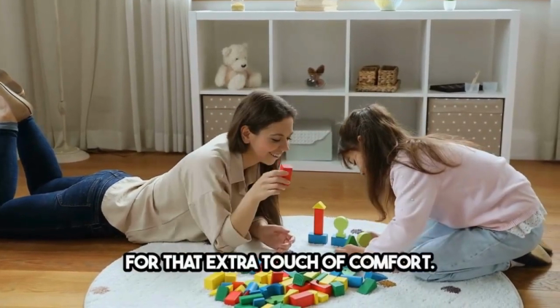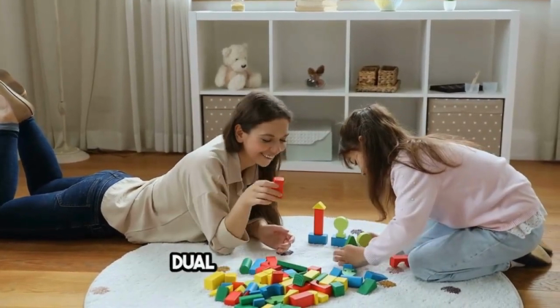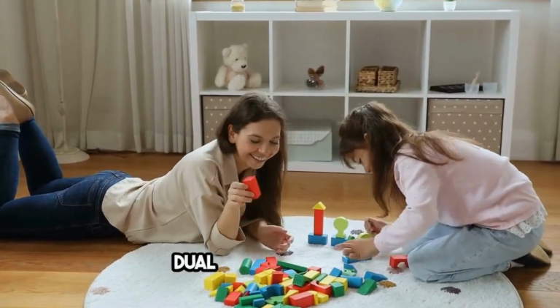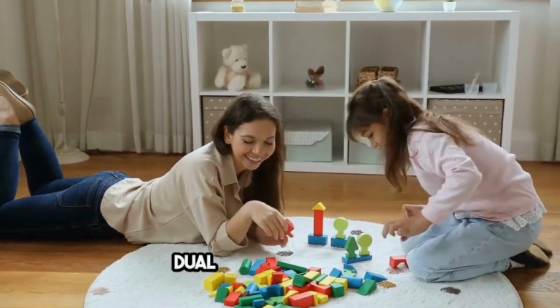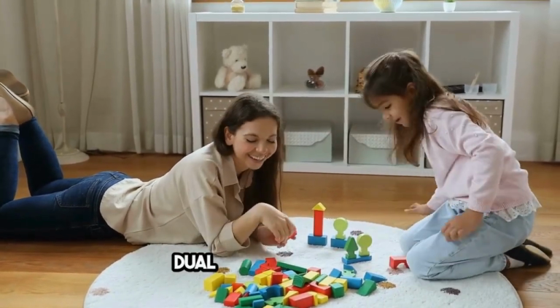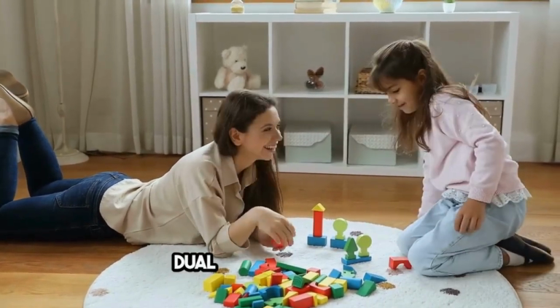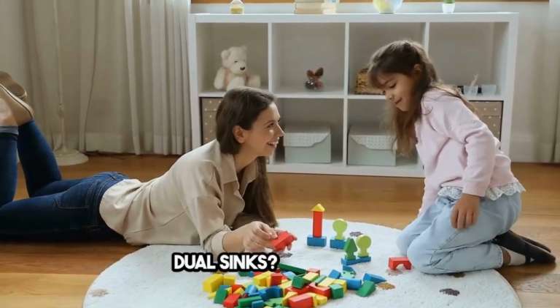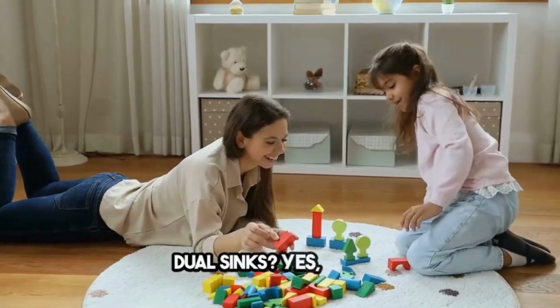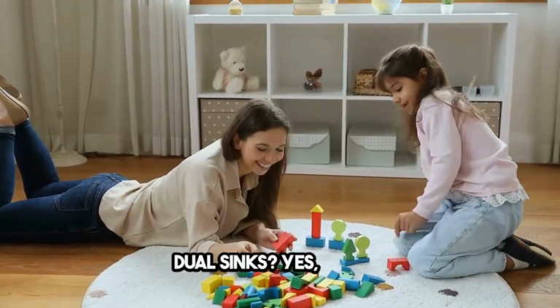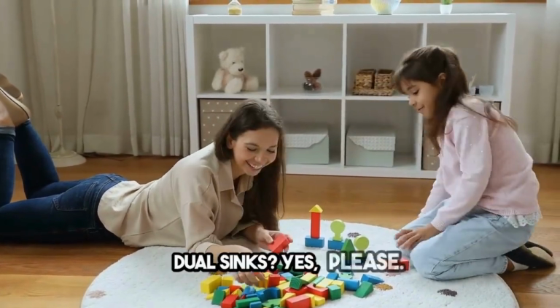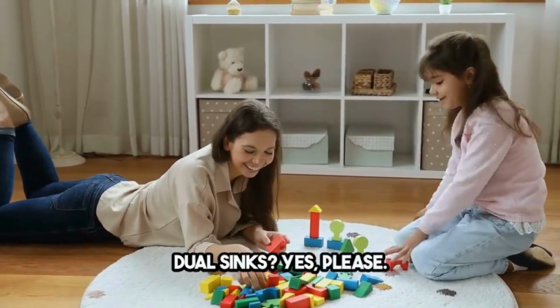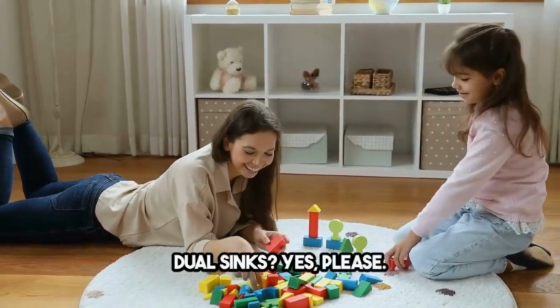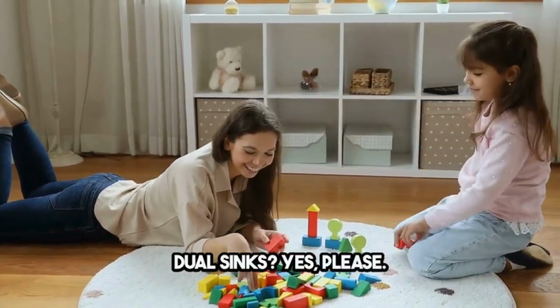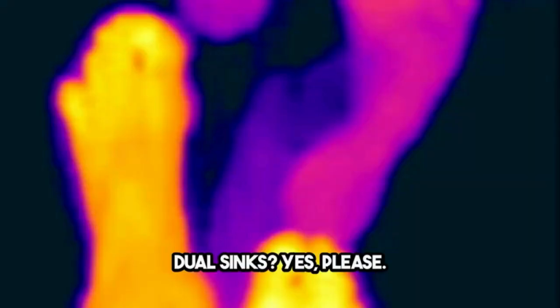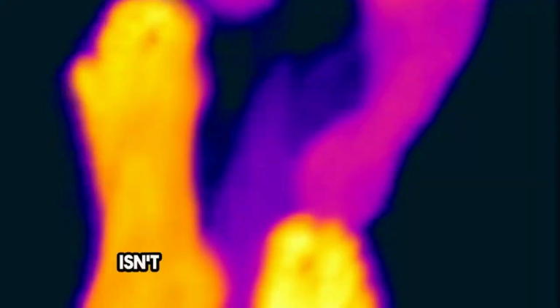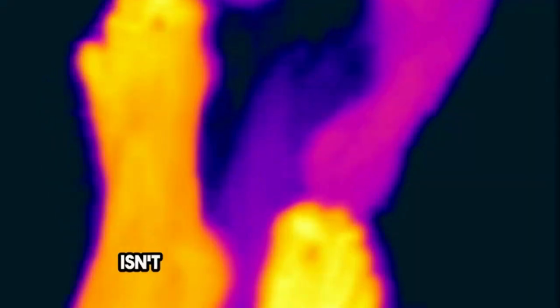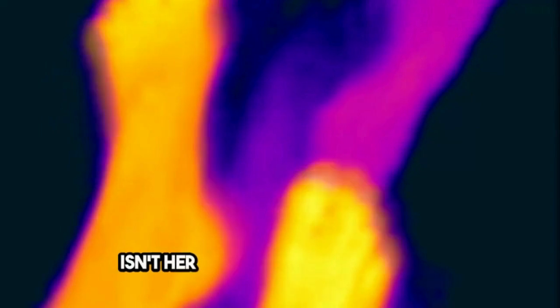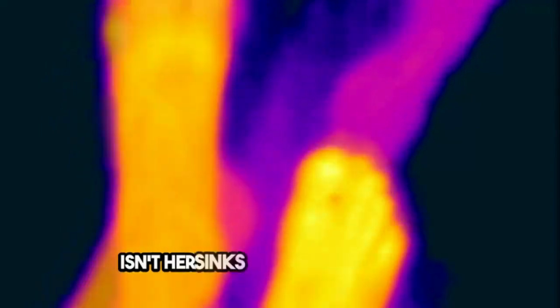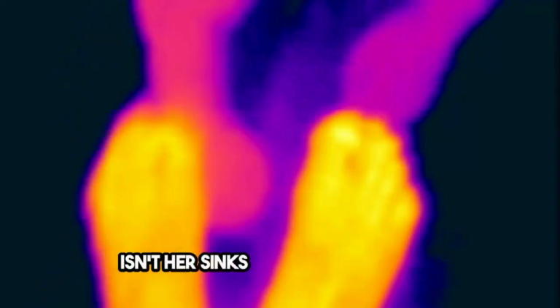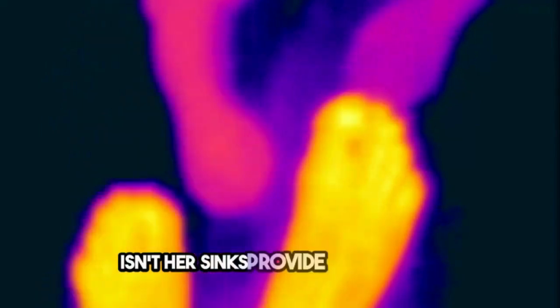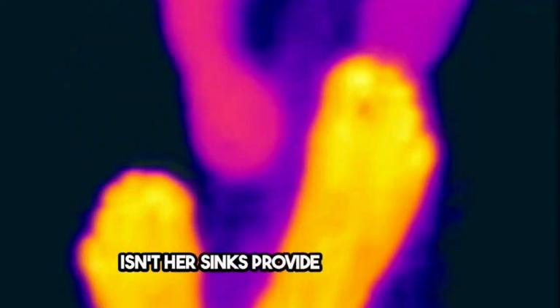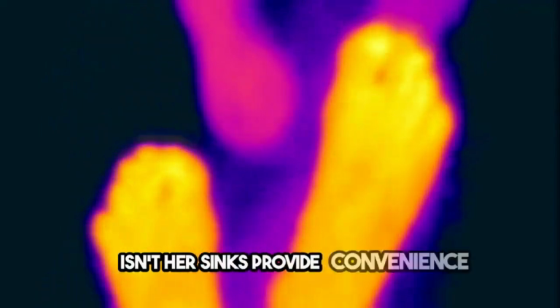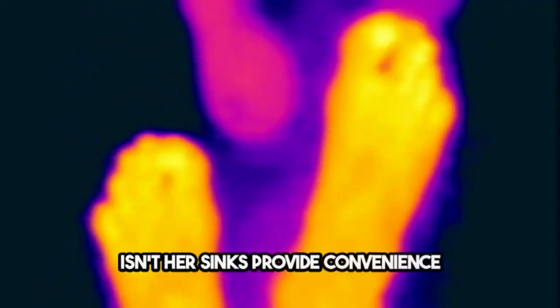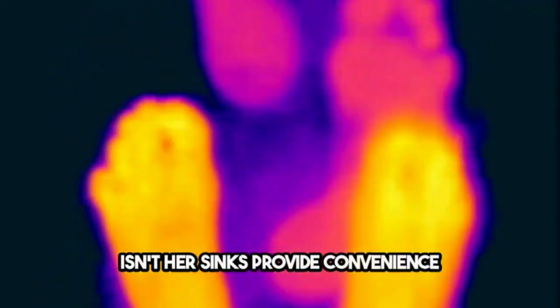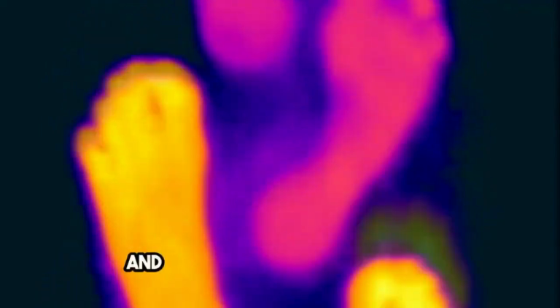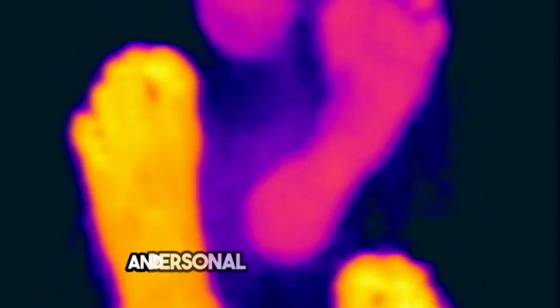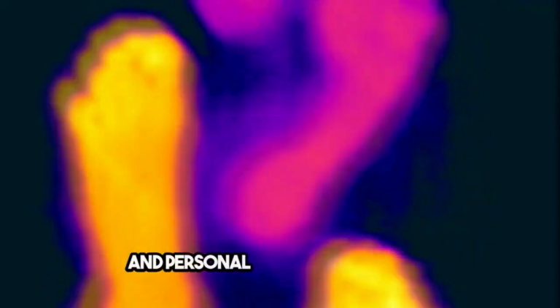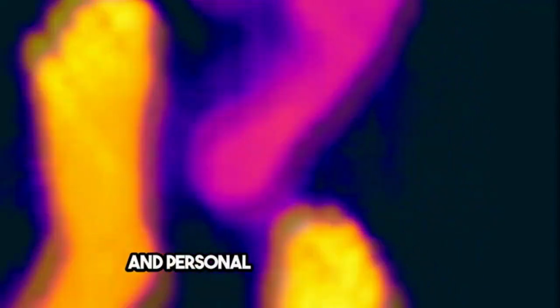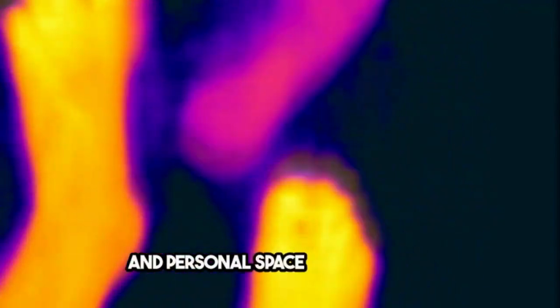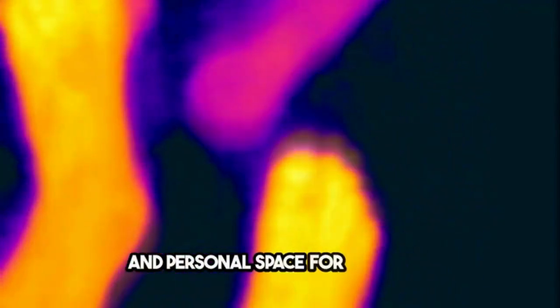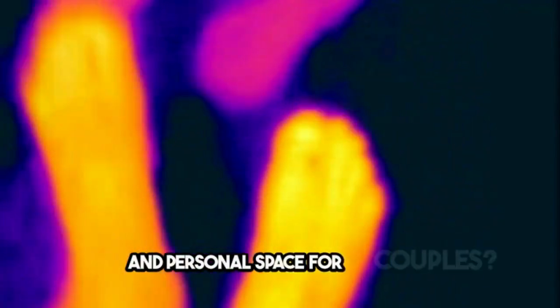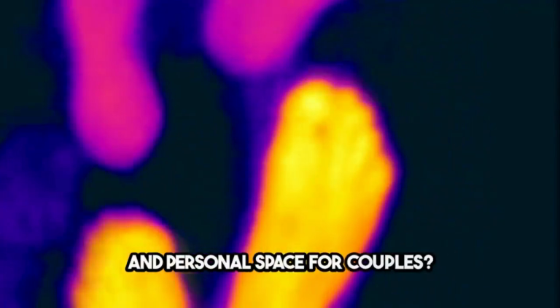Dual sinks? Yes, please. His and her sinks provide convenience and personal space for couples.